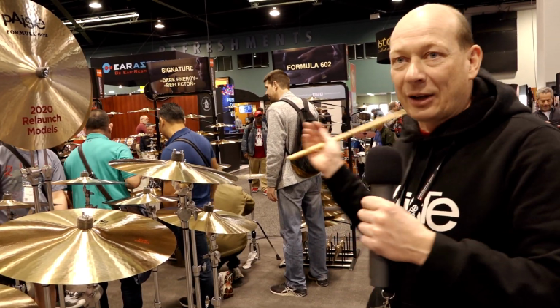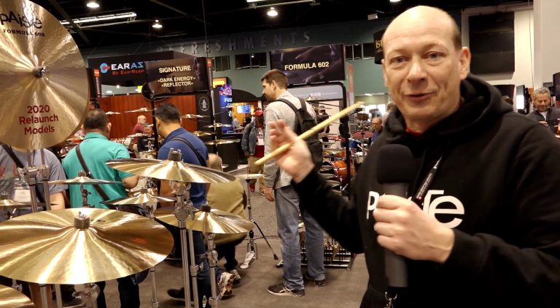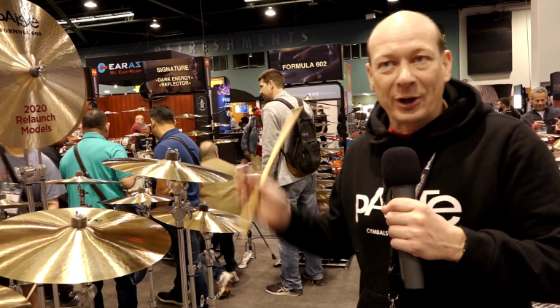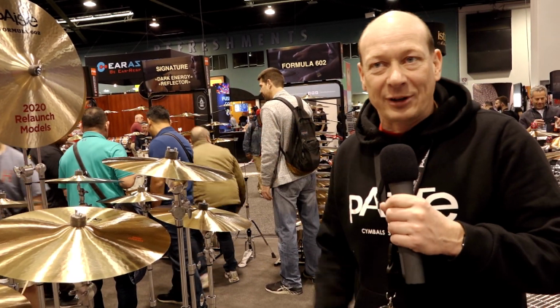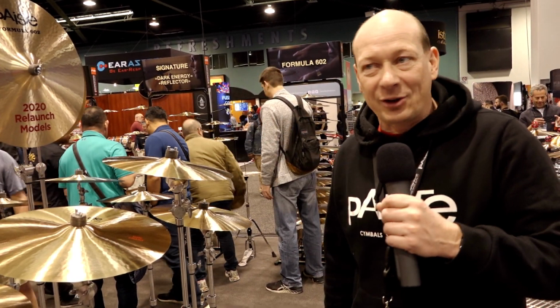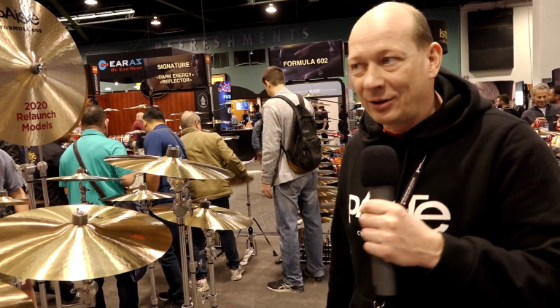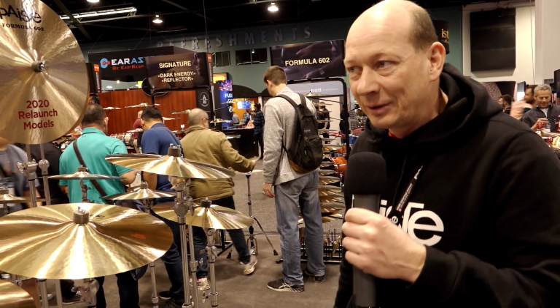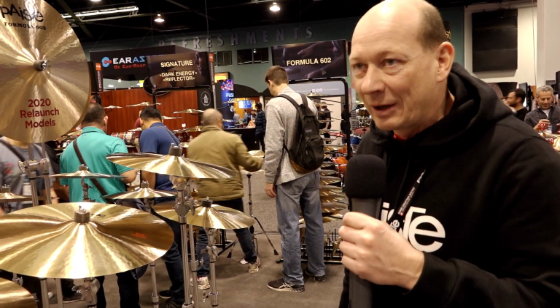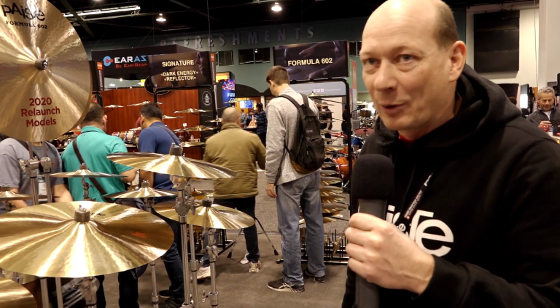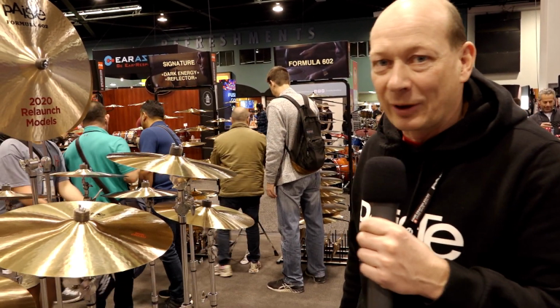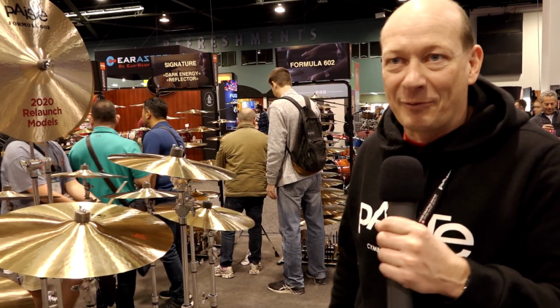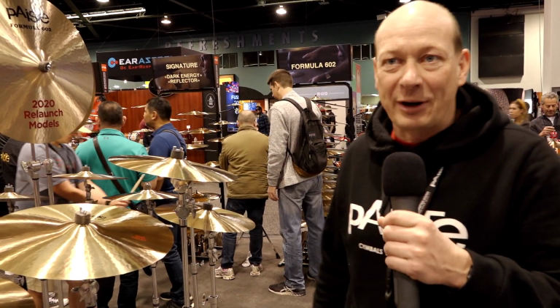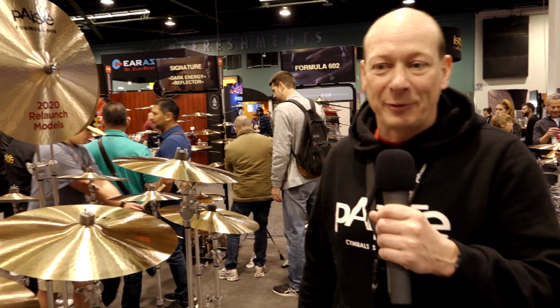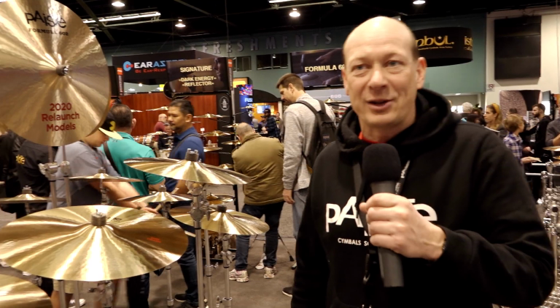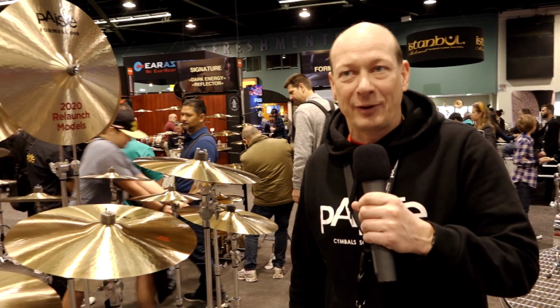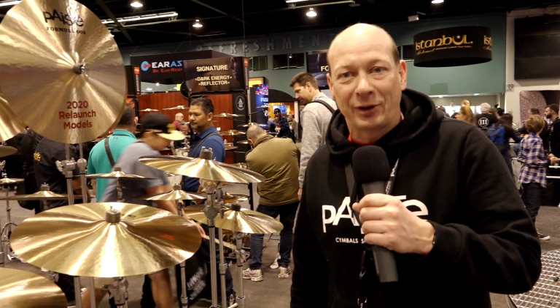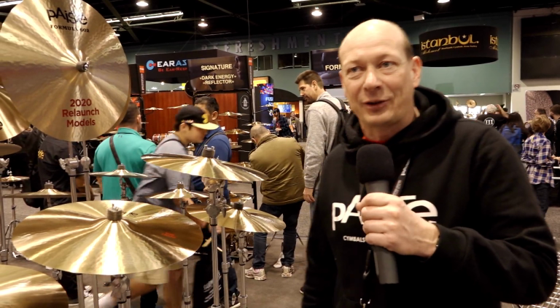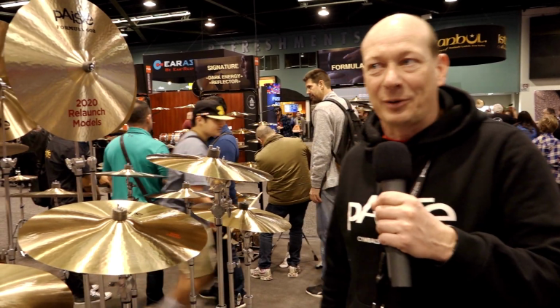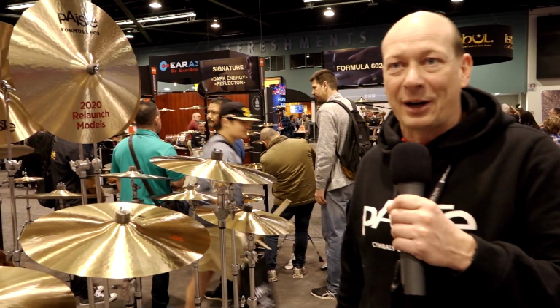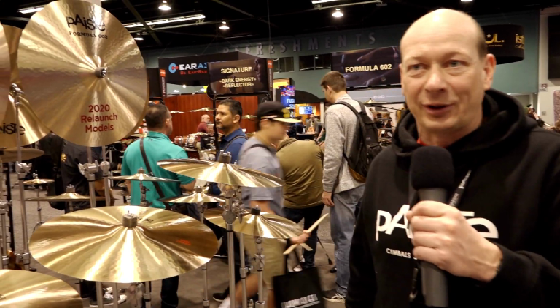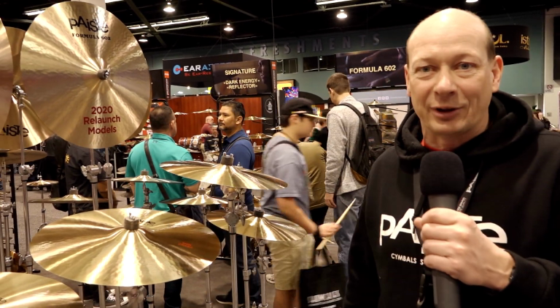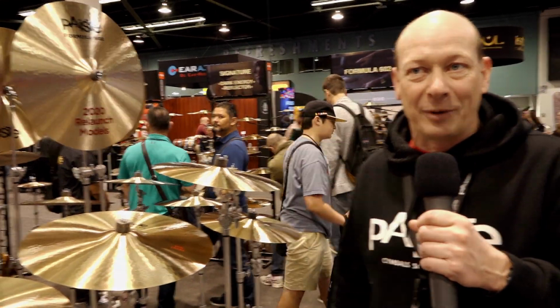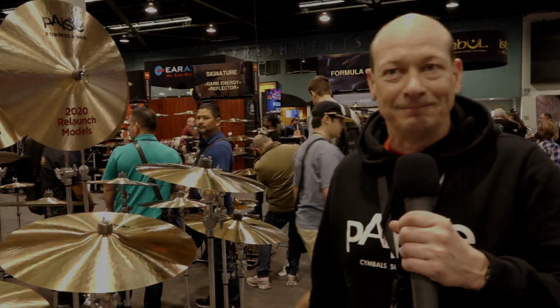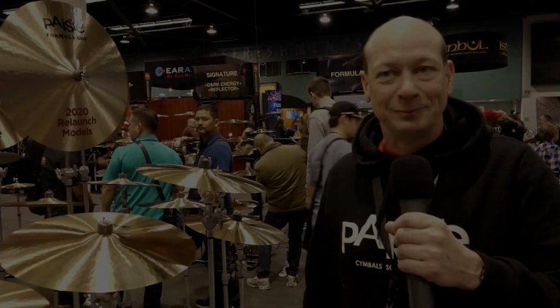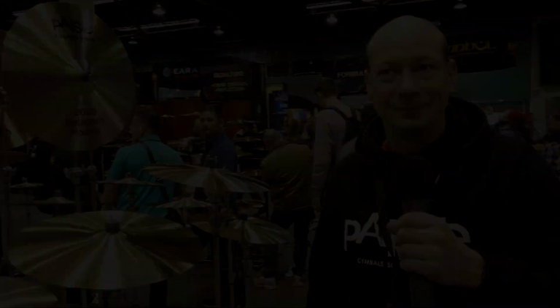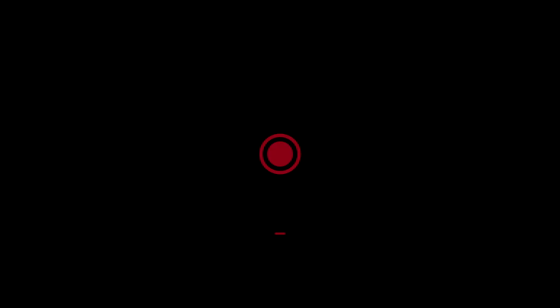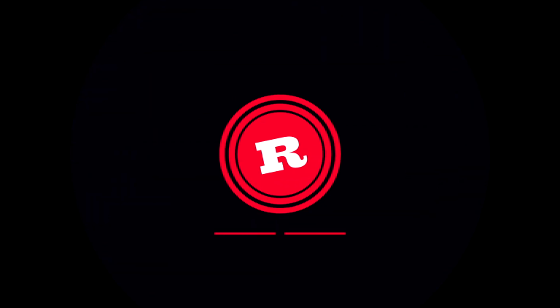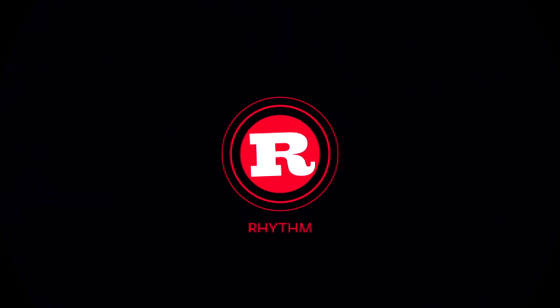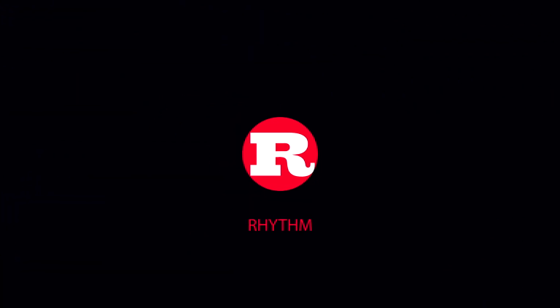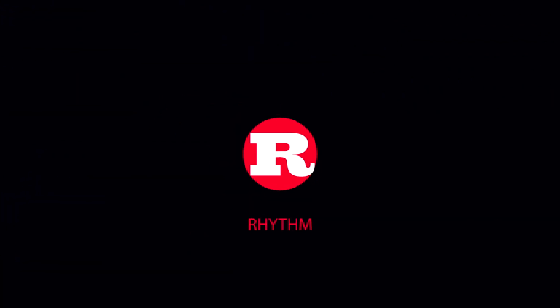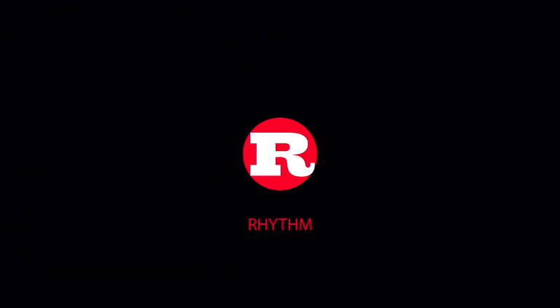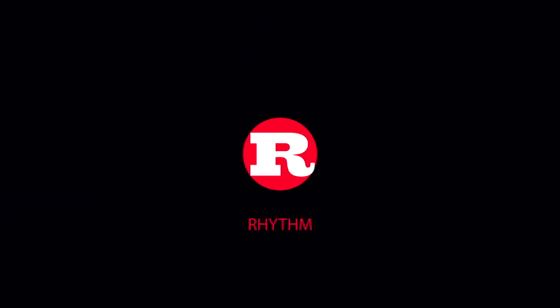Thank you for your attention. If you want more information, visit us at paiste.com. Thank you.